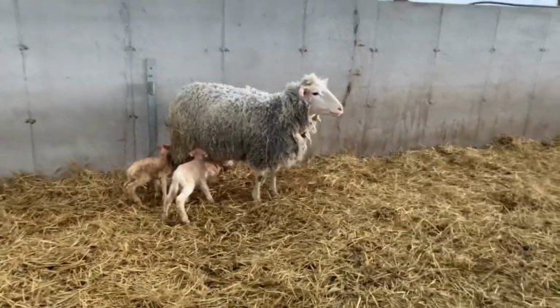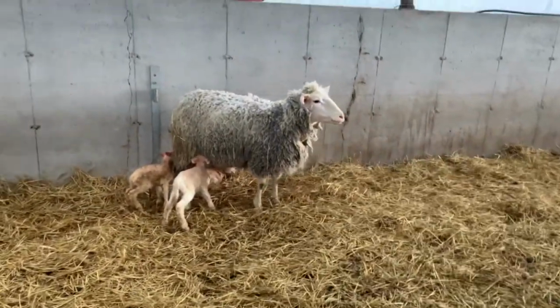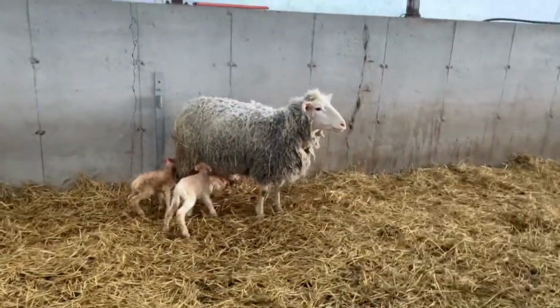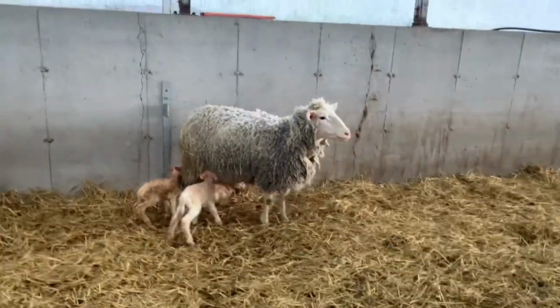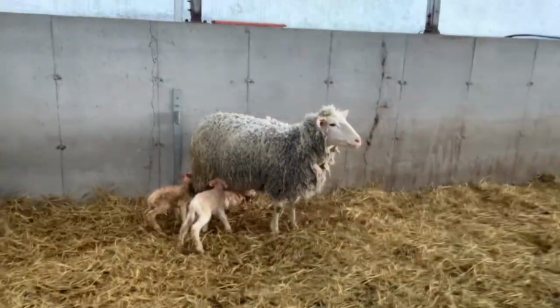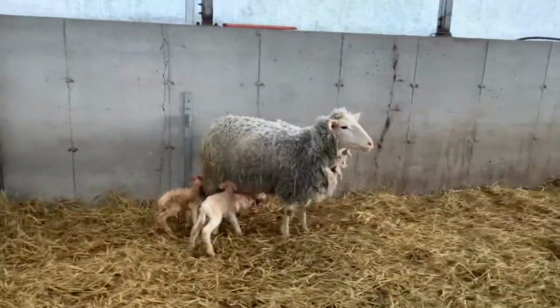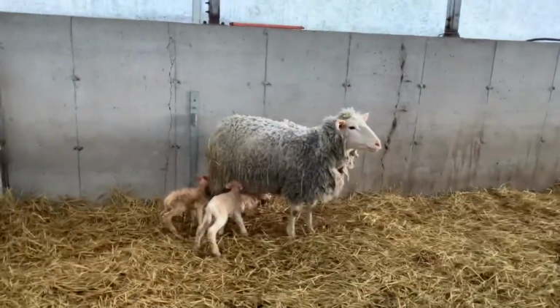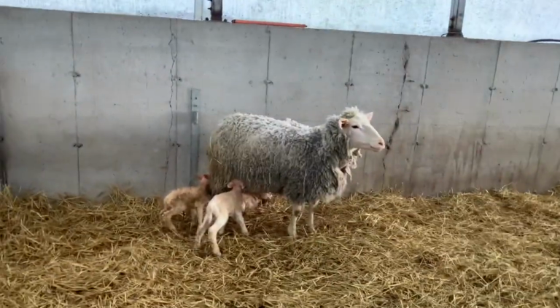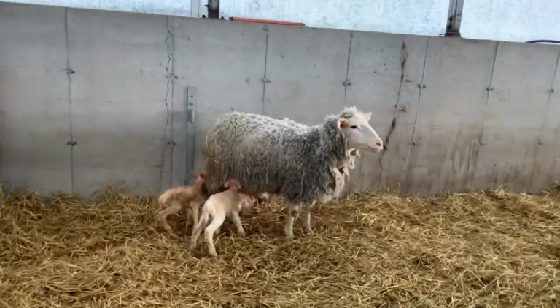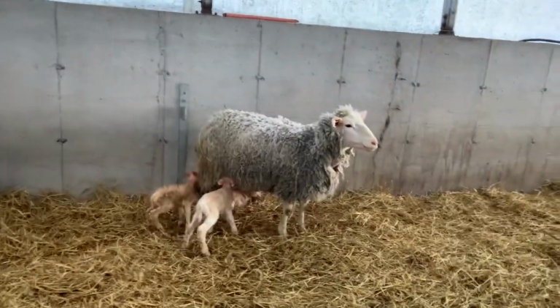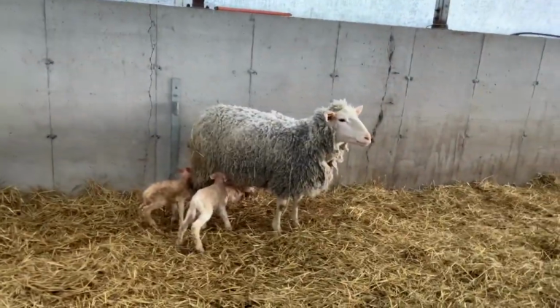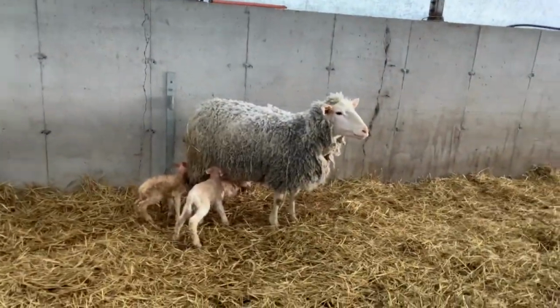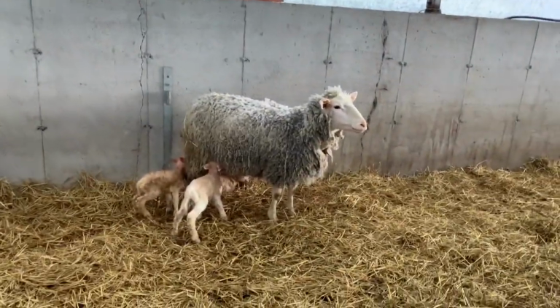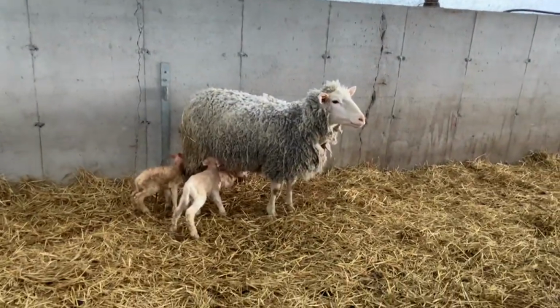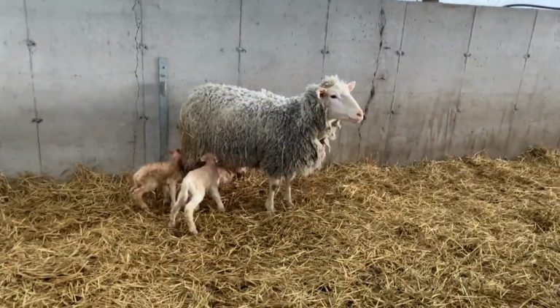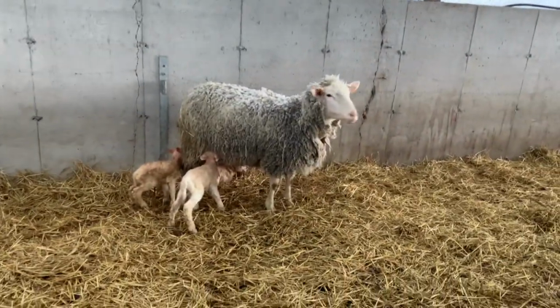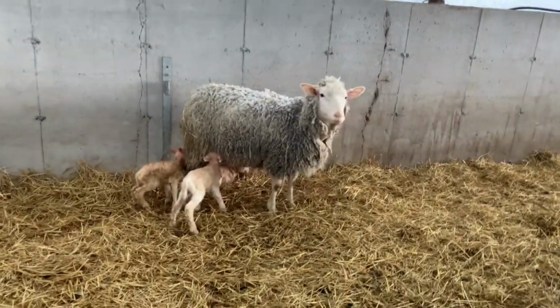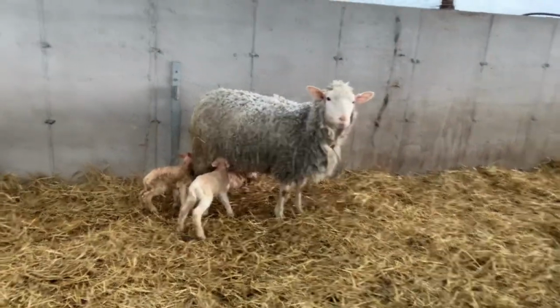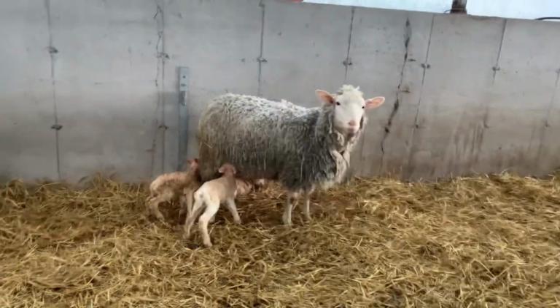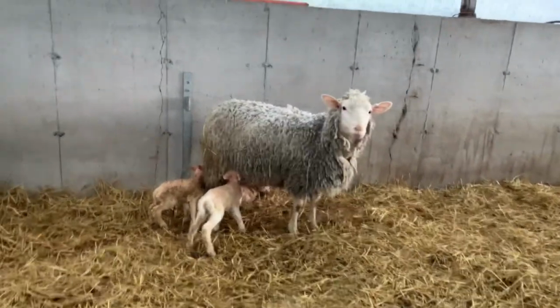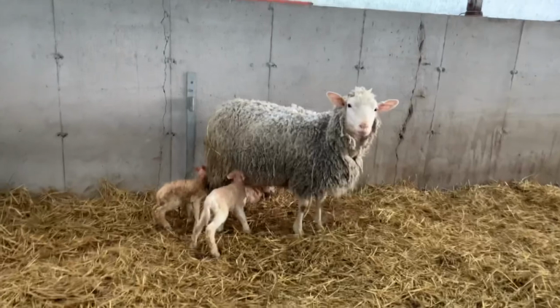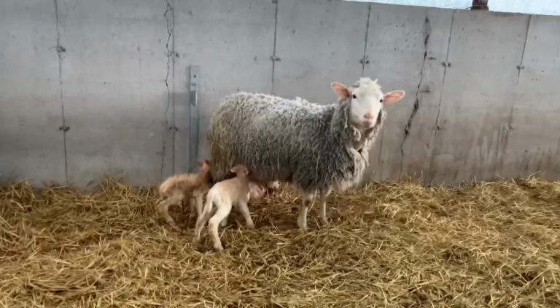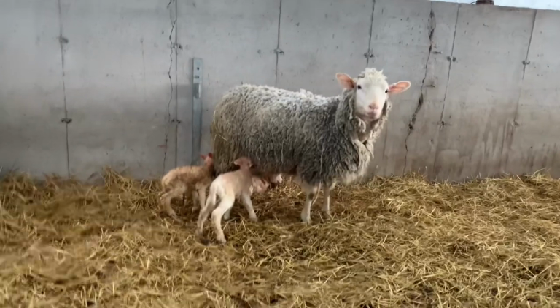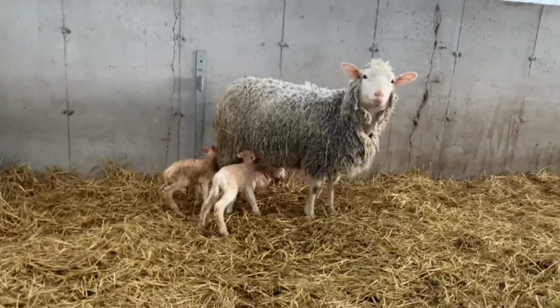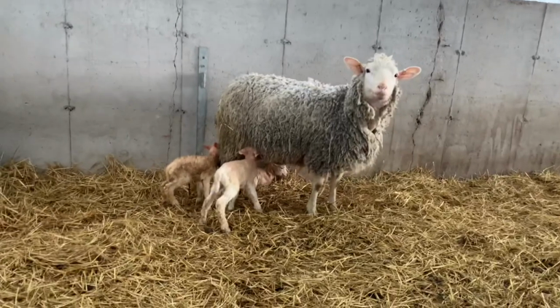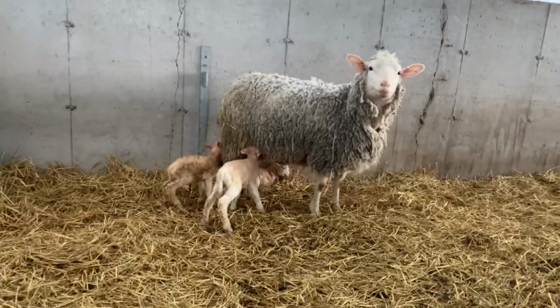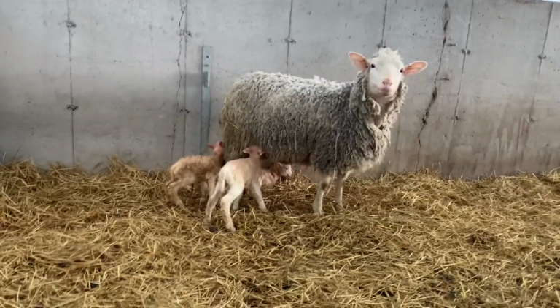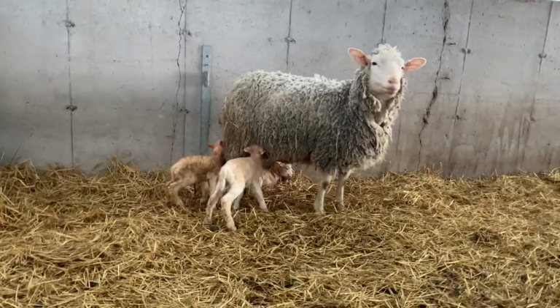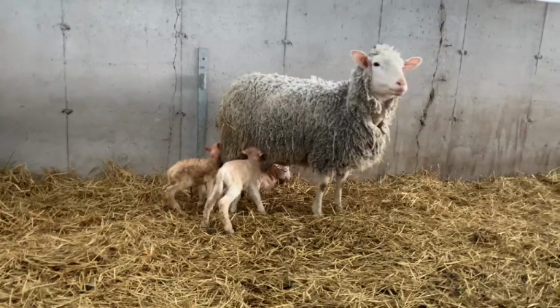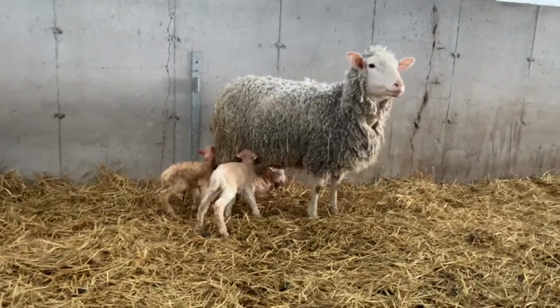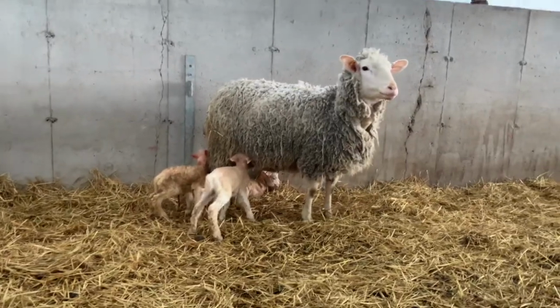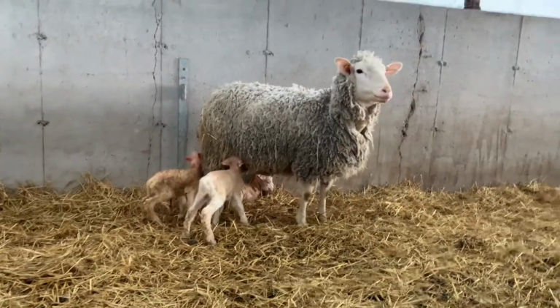Hey, it's Wednesday morning, day three of lambing. Off to a good start.